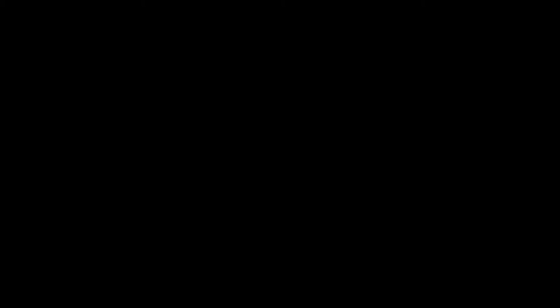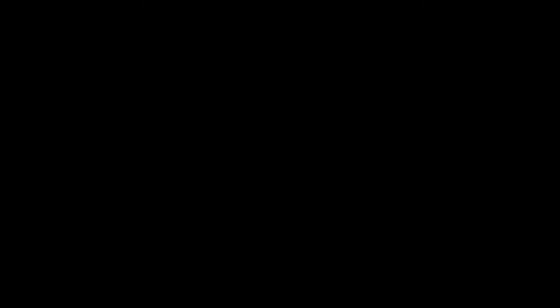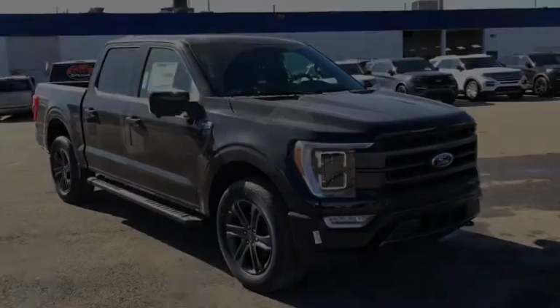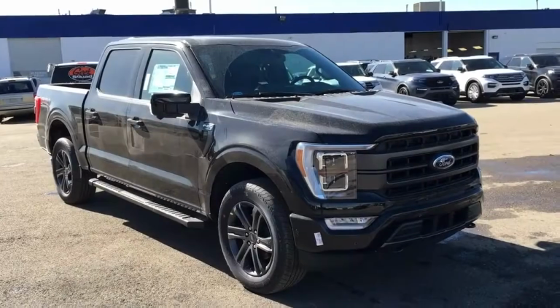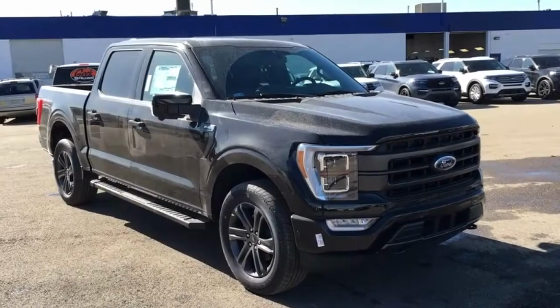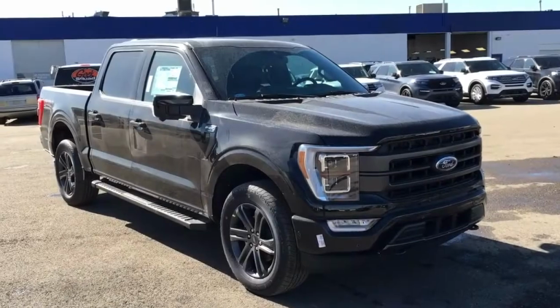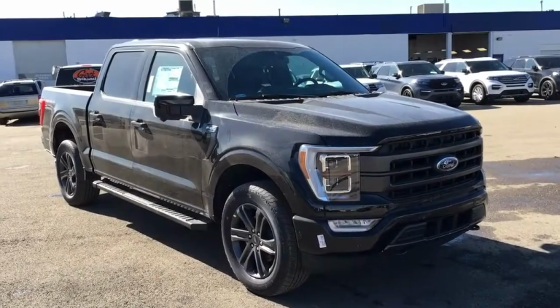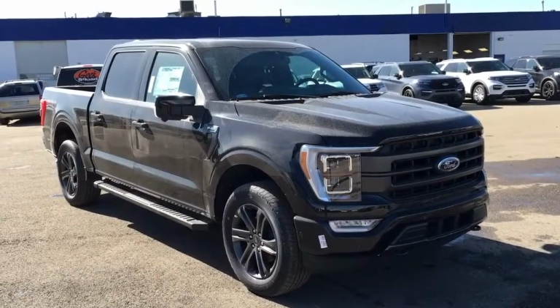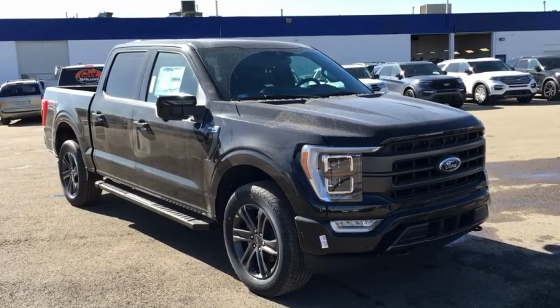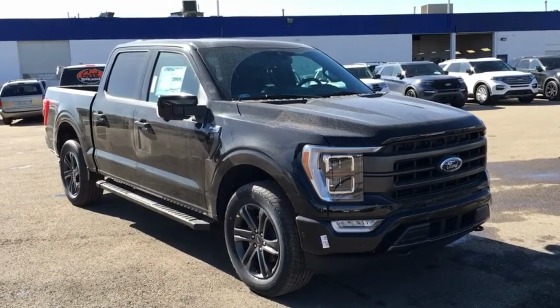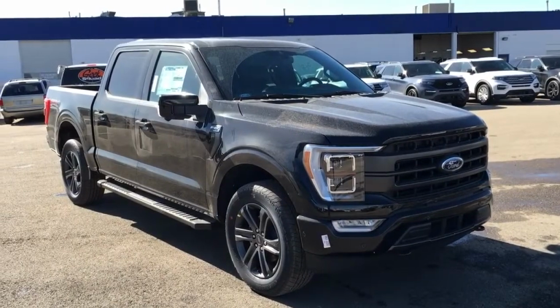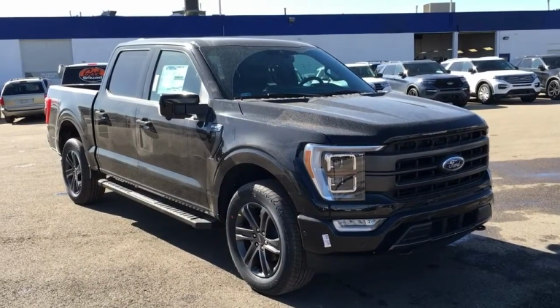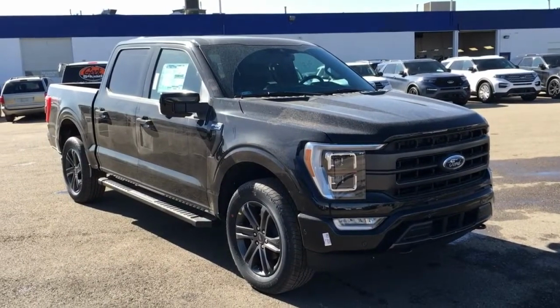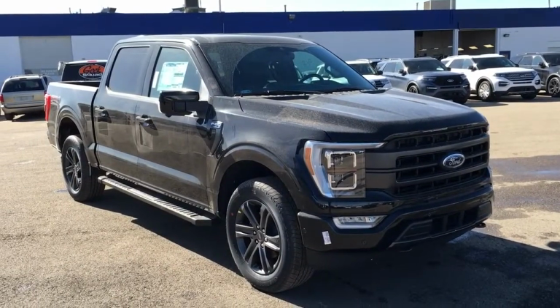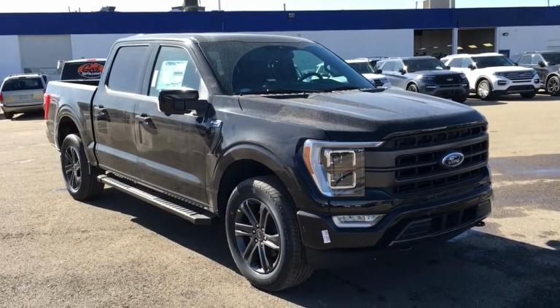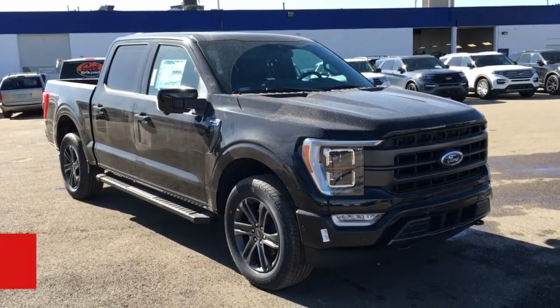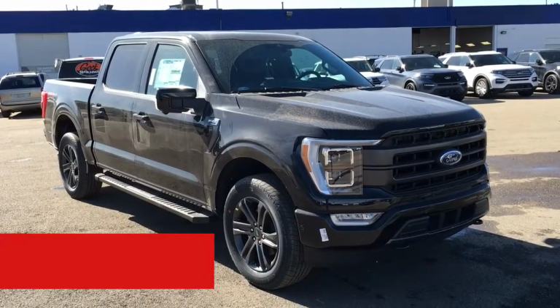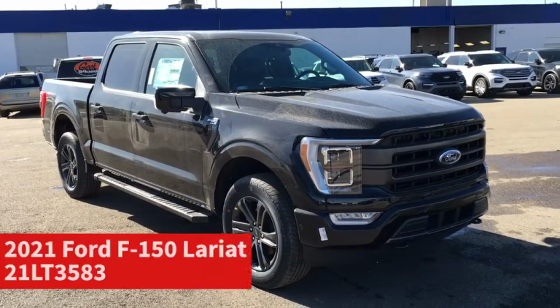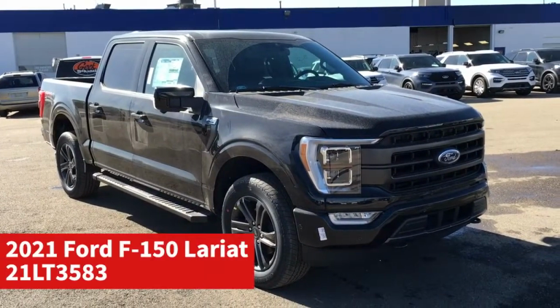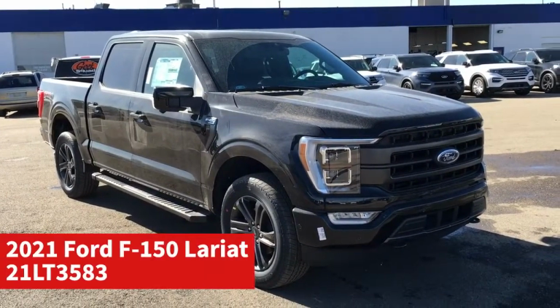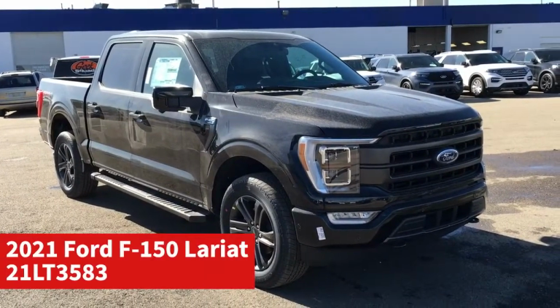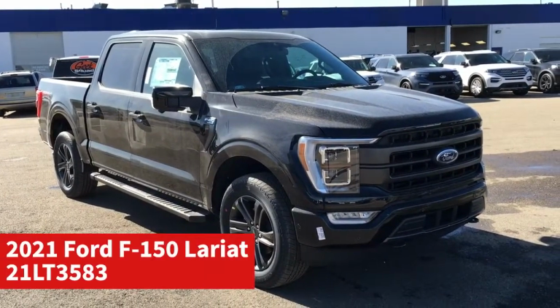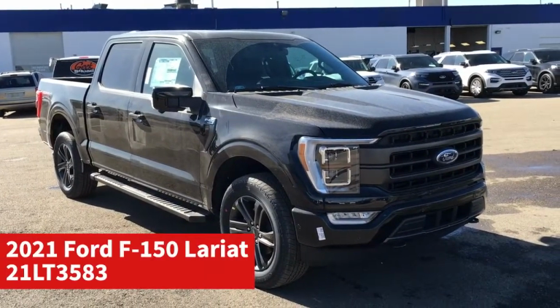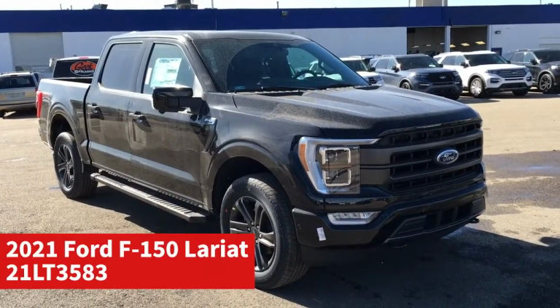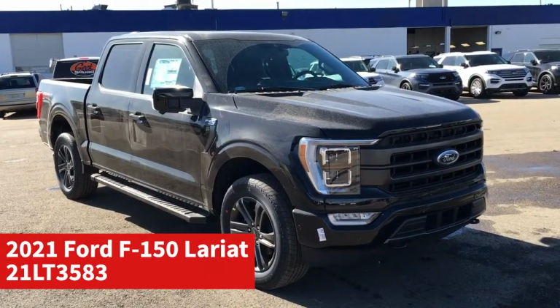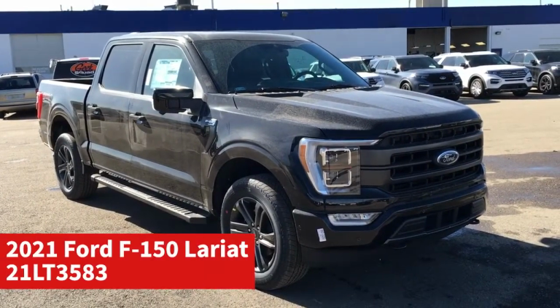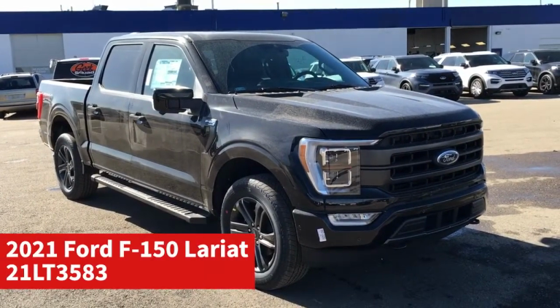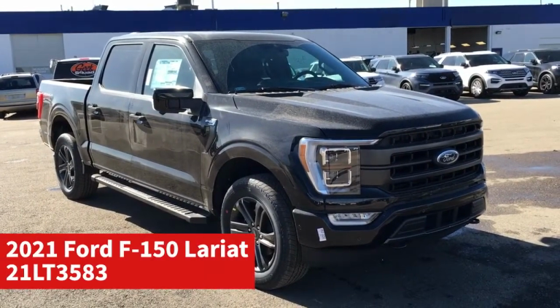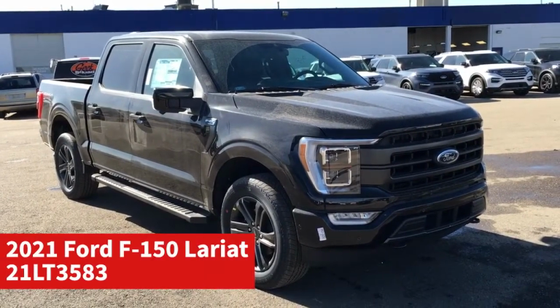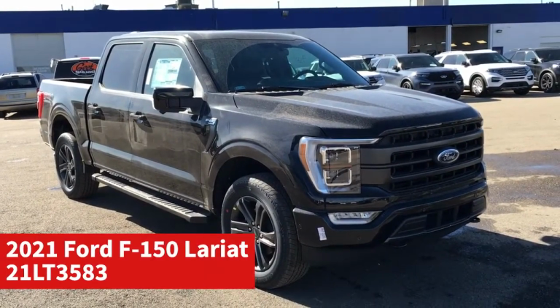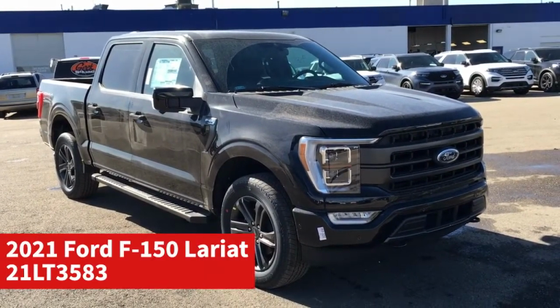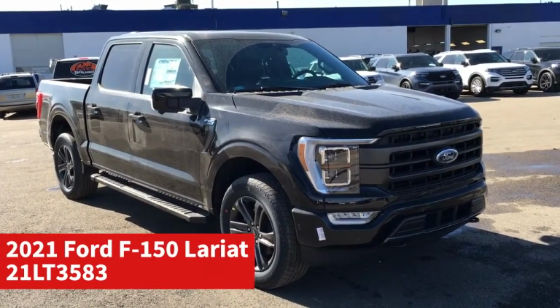In this Freedom Ford General Features Quick Tour, we're looking at the 2021 Ford F-150 Lariat in black.